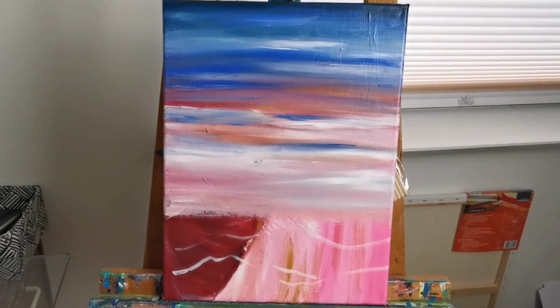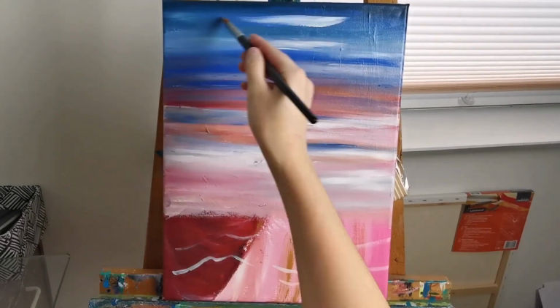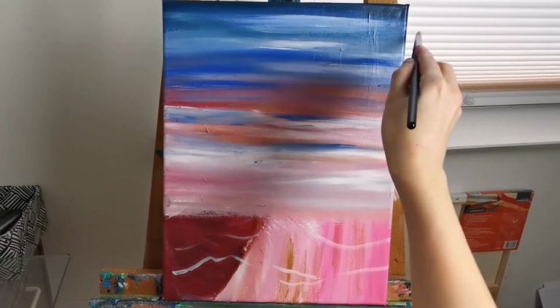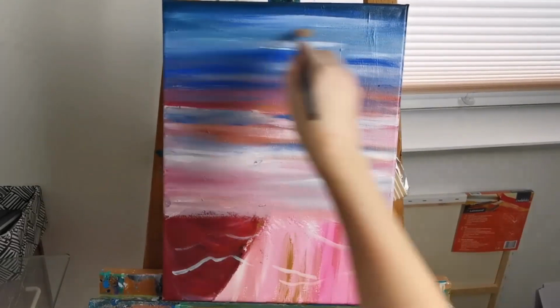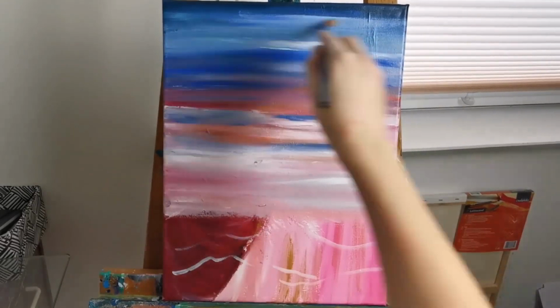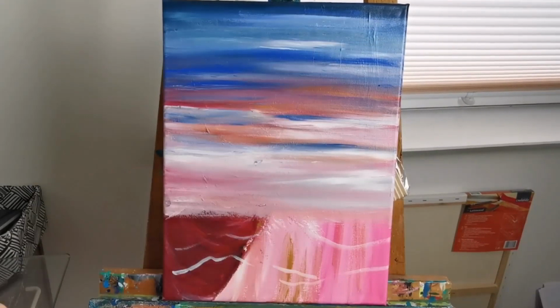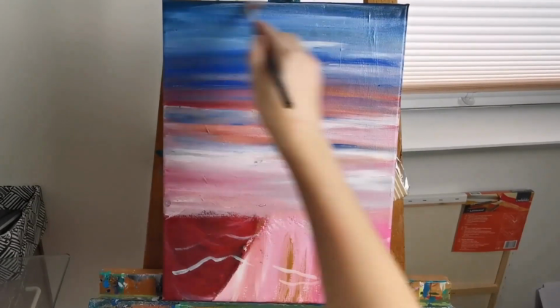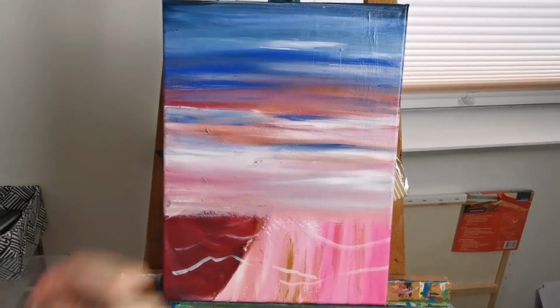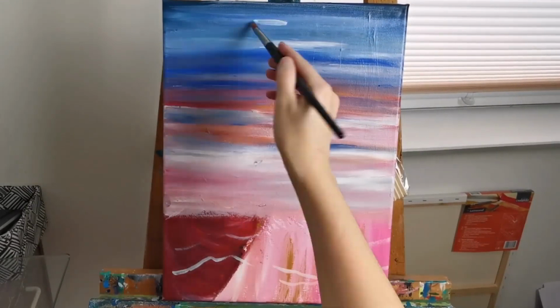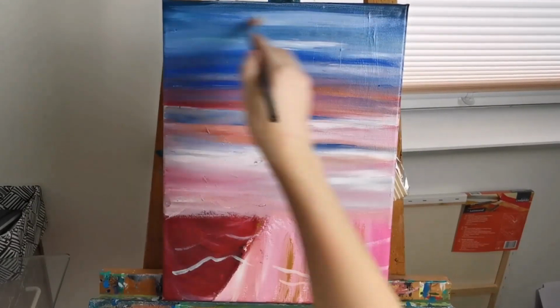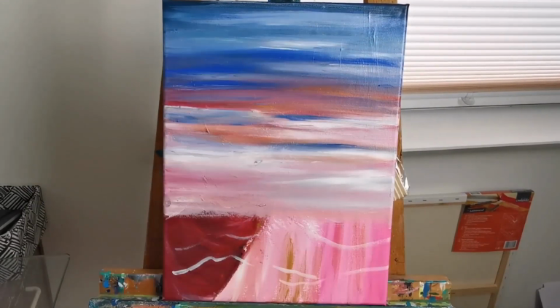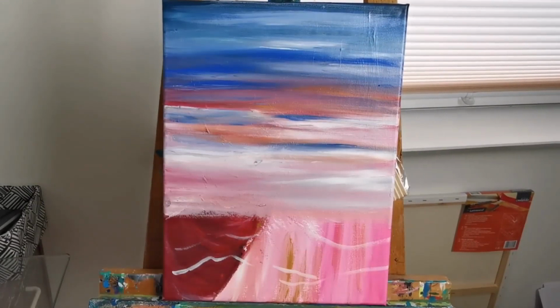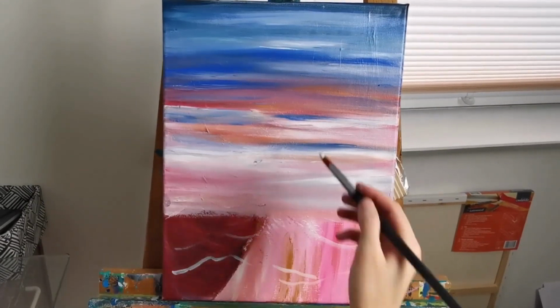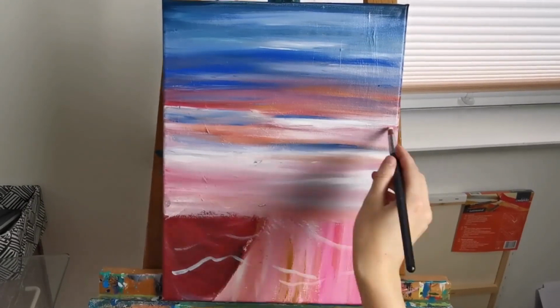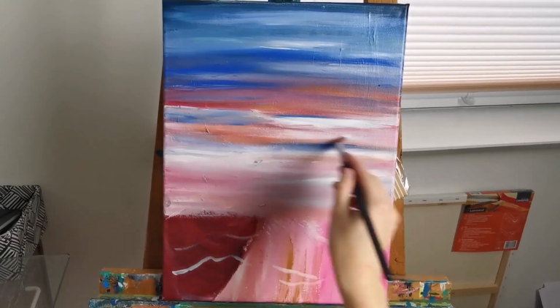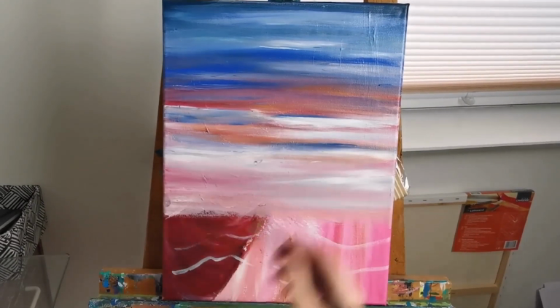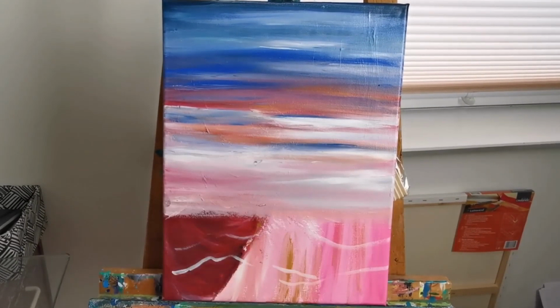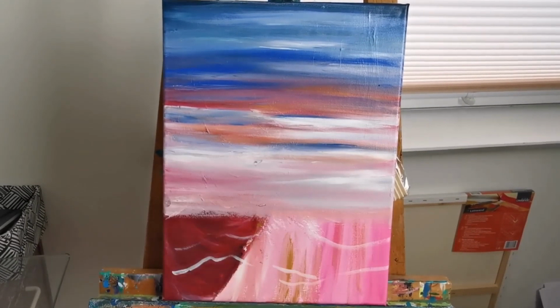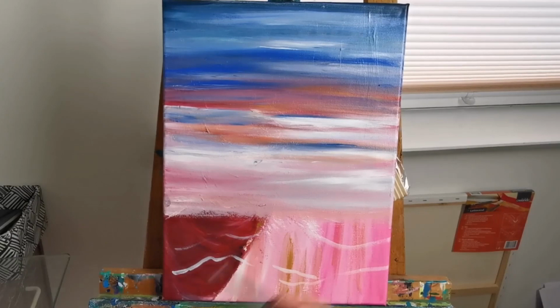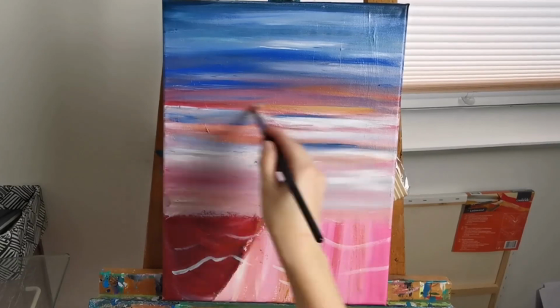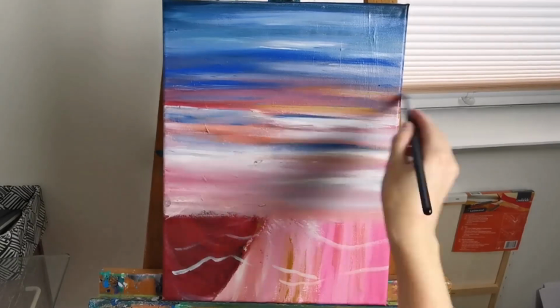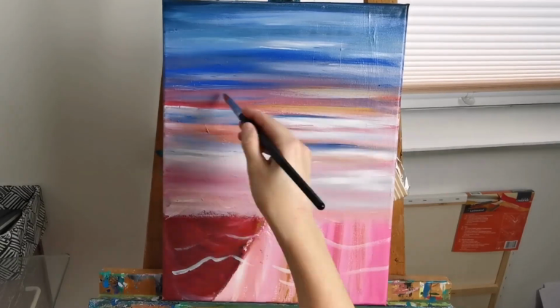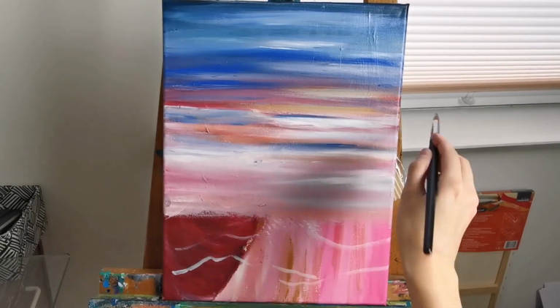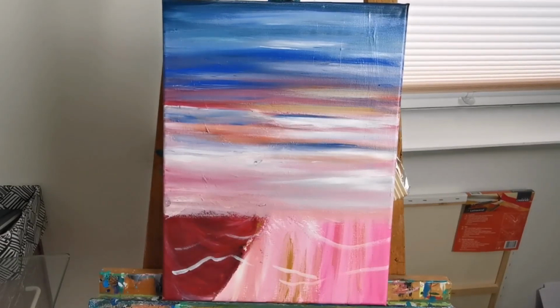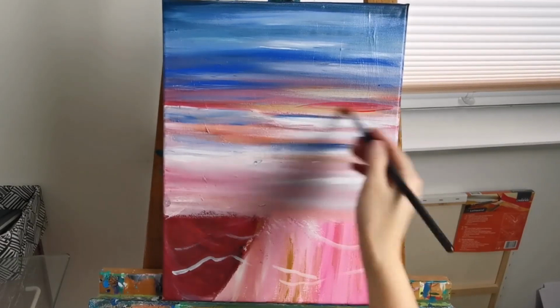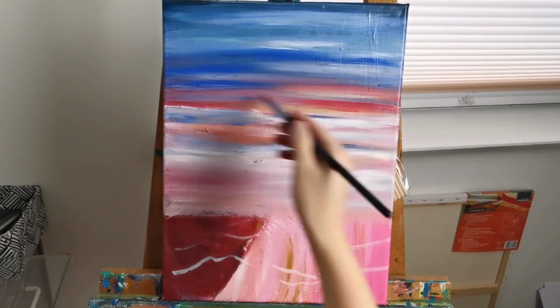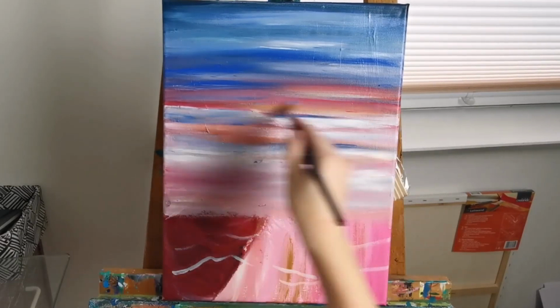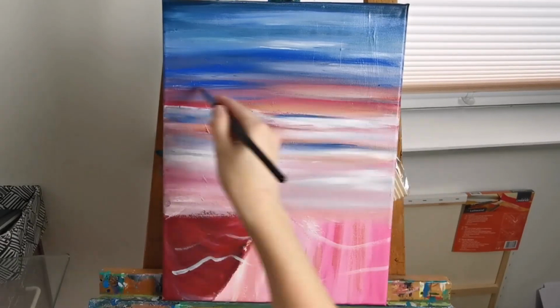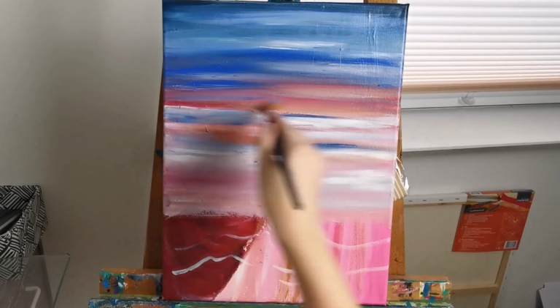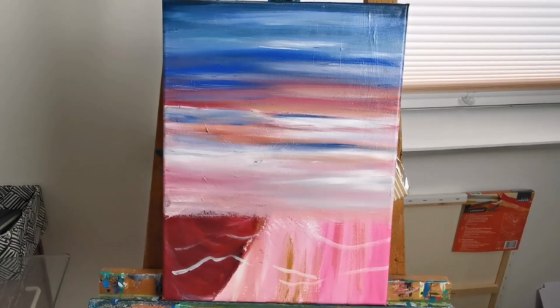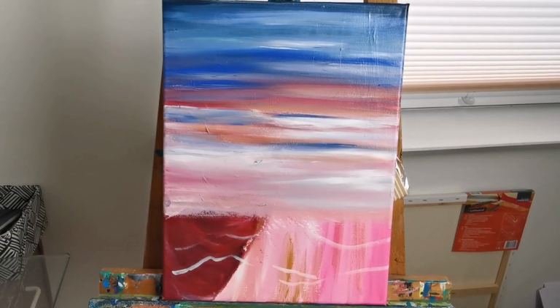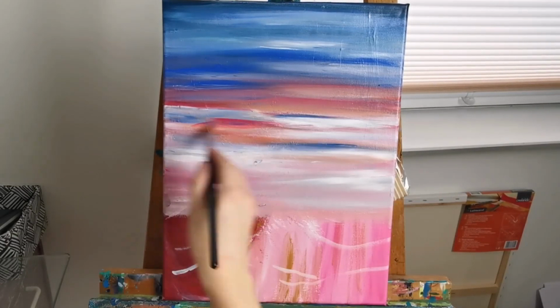And here I'm just adding some more layers over the sky, changing it up a little bit until it looks the way I want it to look.